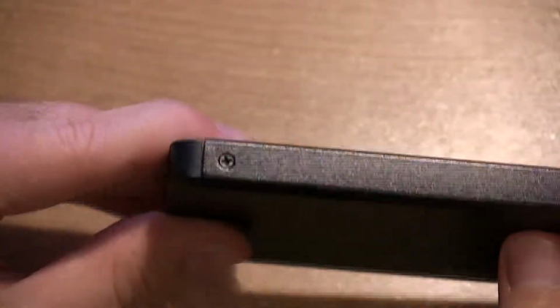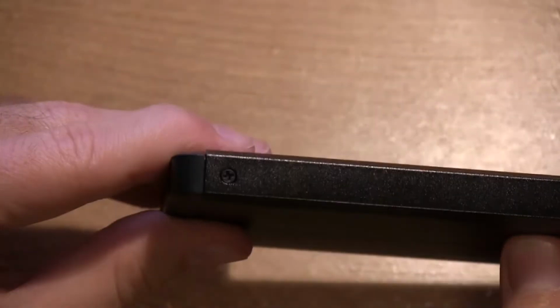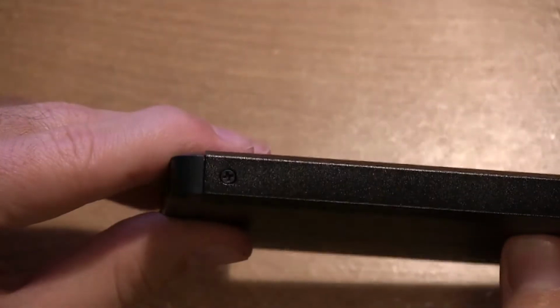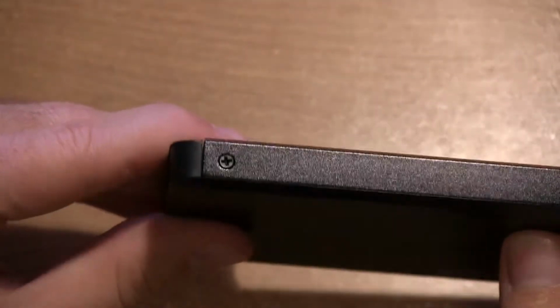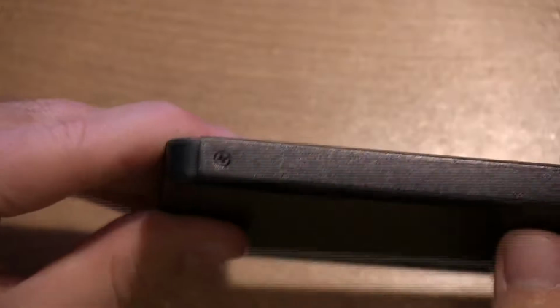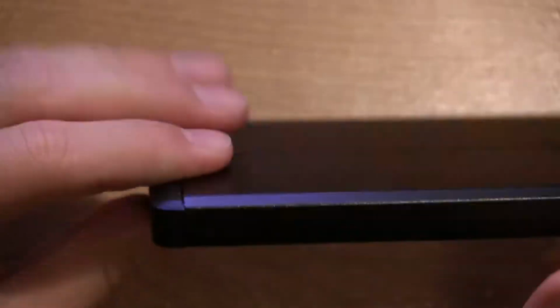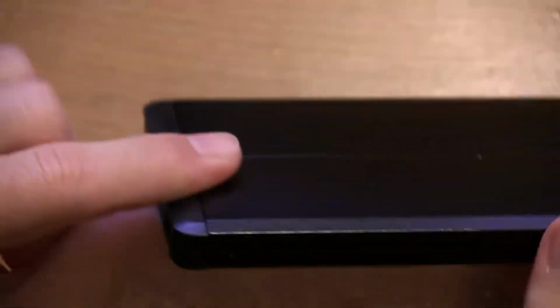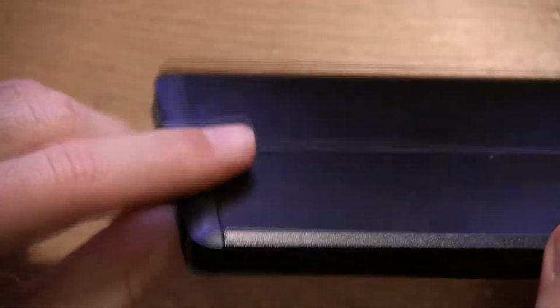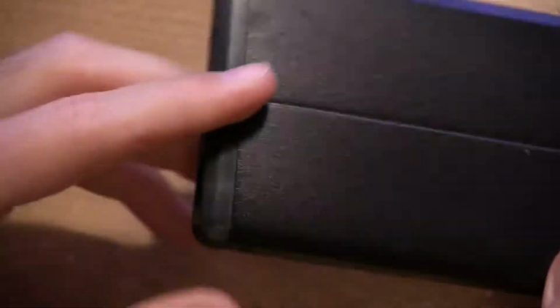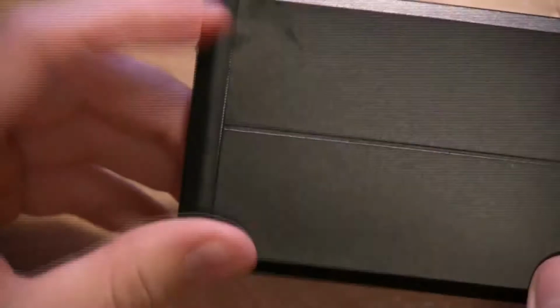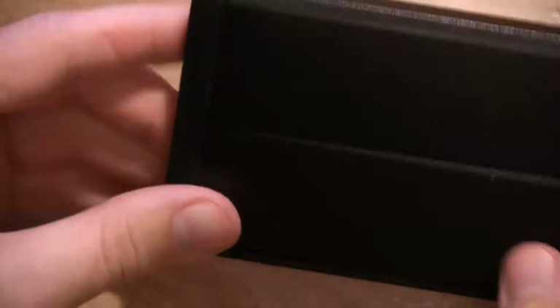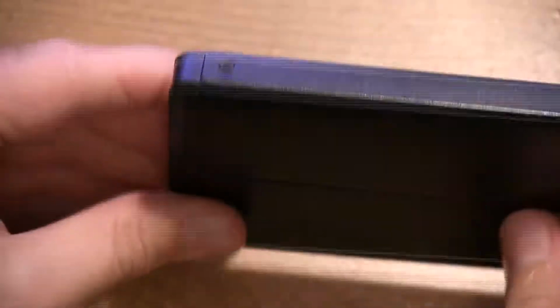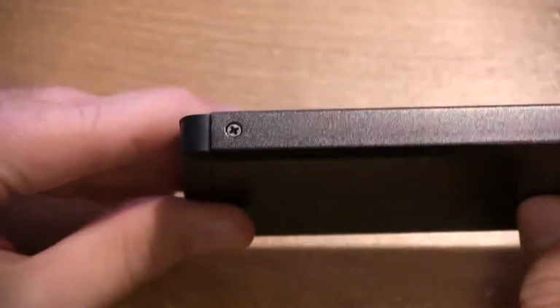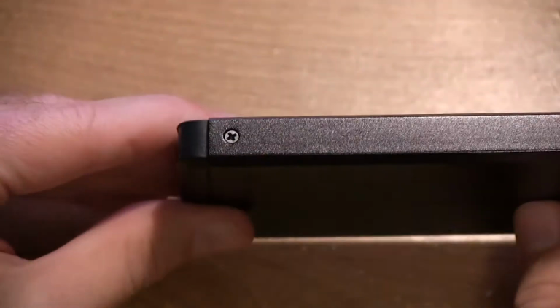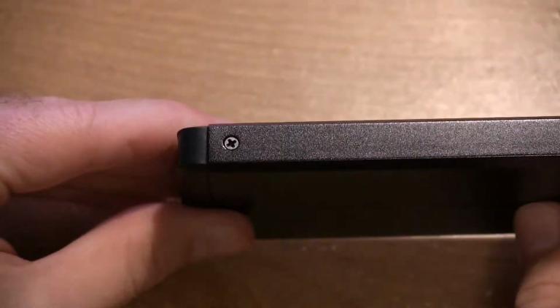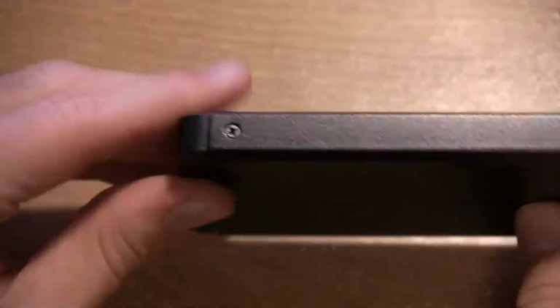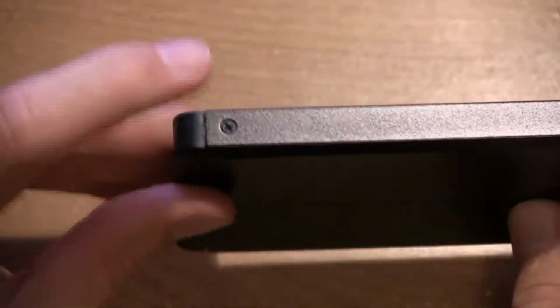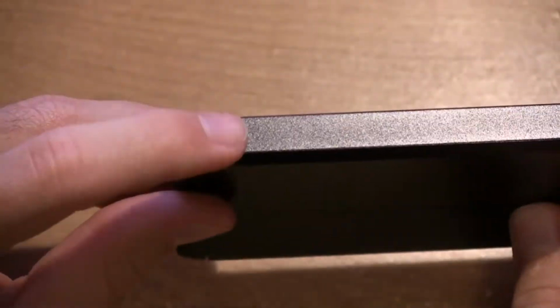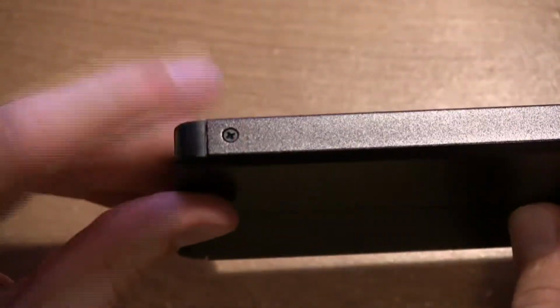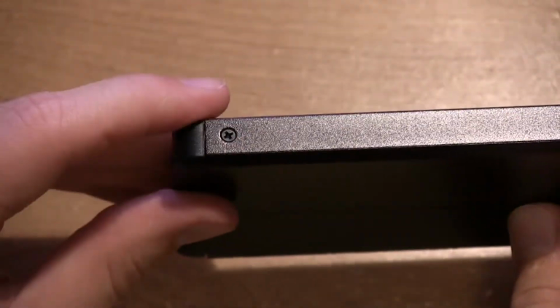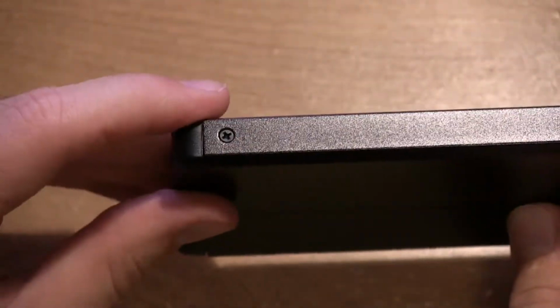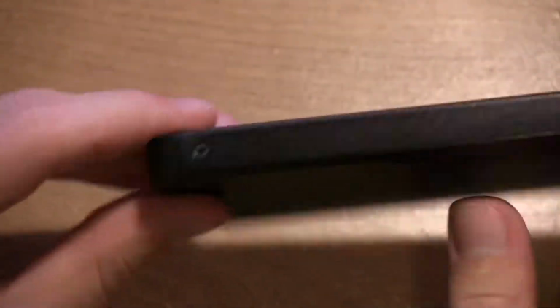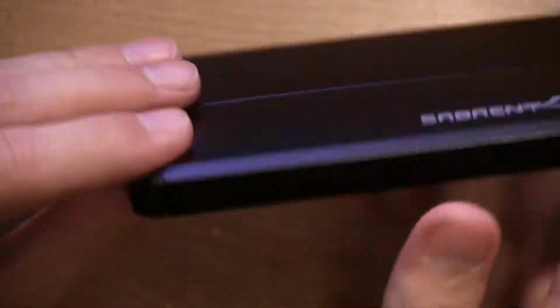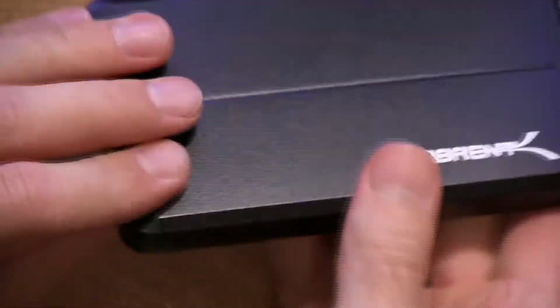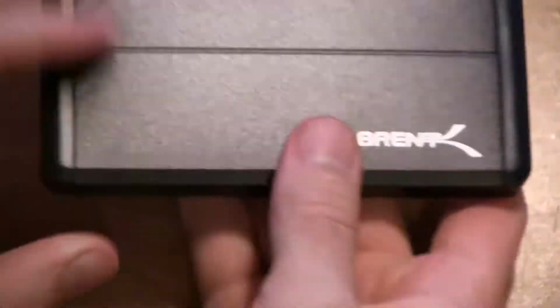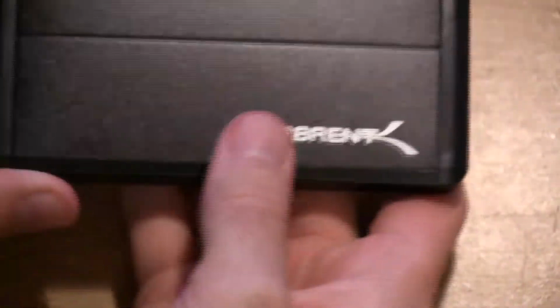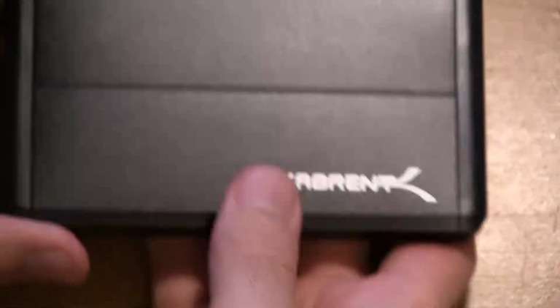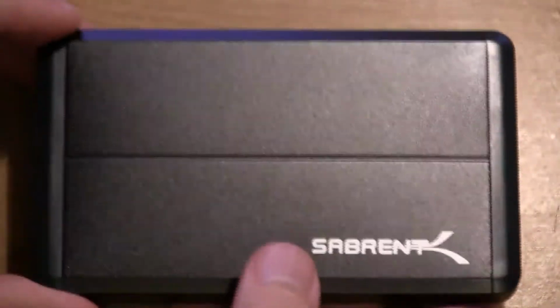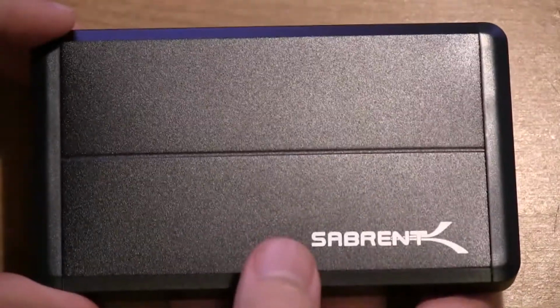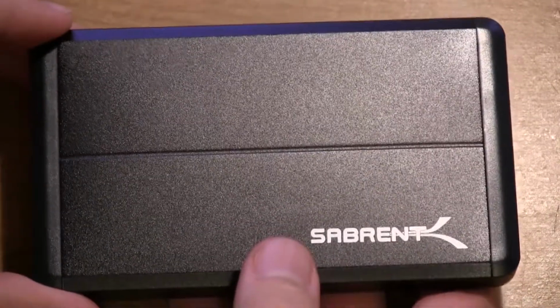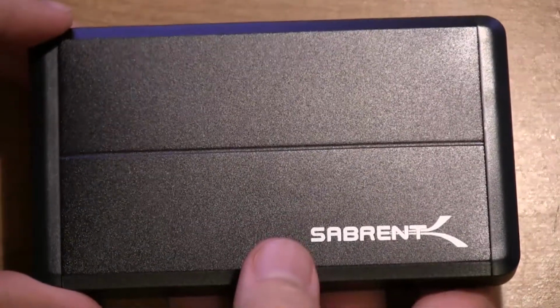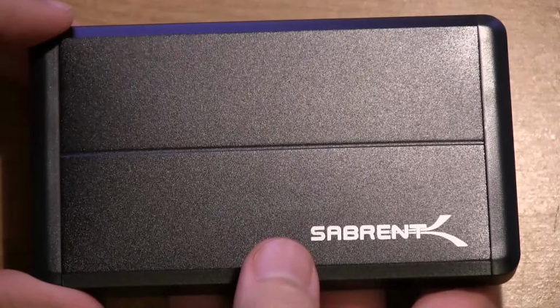And there we go guys, that is about it. It's just that simple to put the hard drive into the Seabrent external hard drive enclosure.